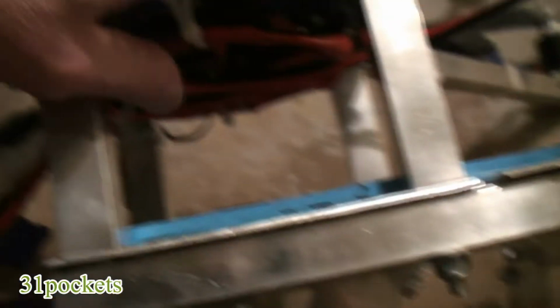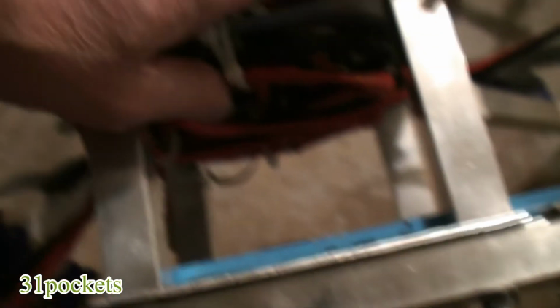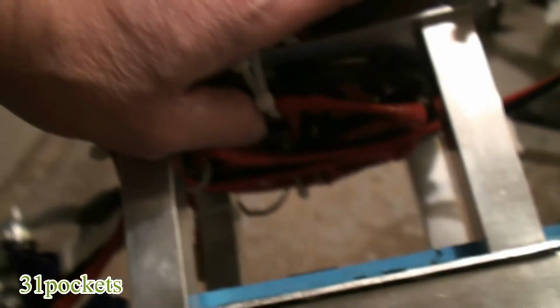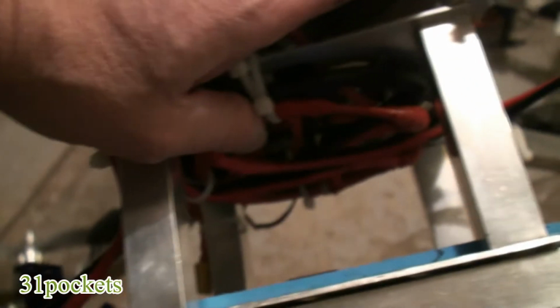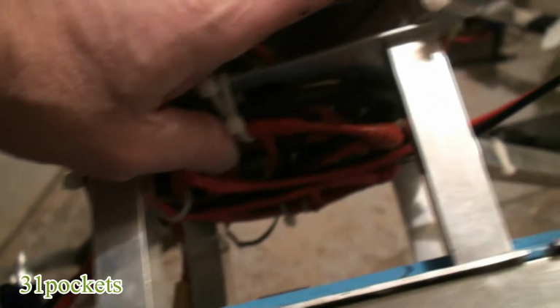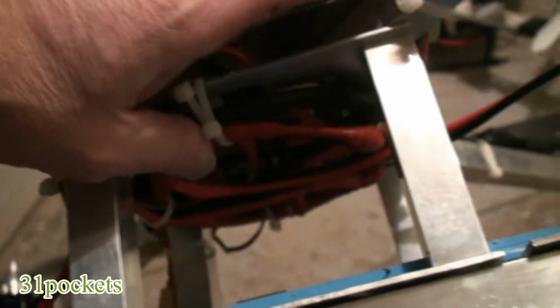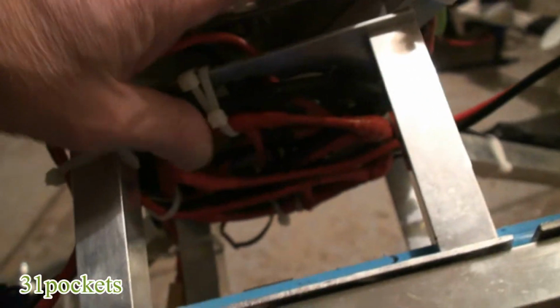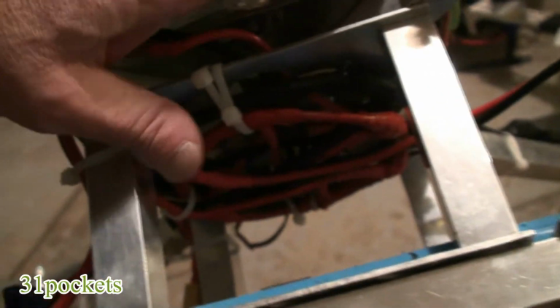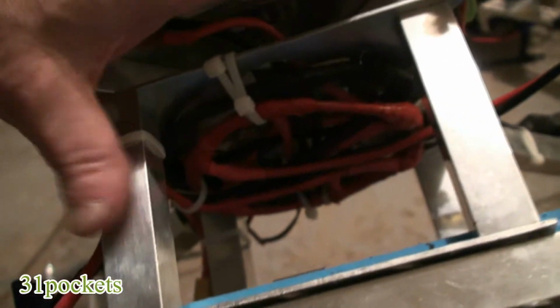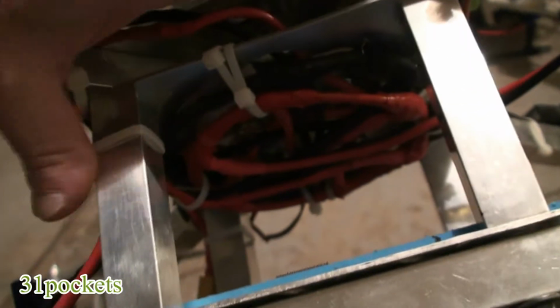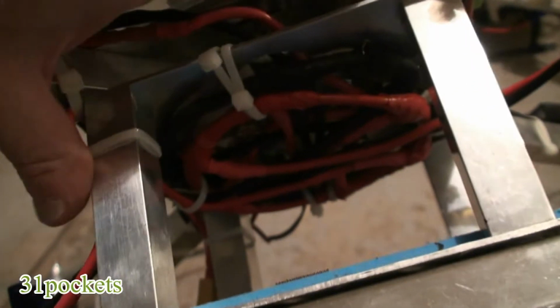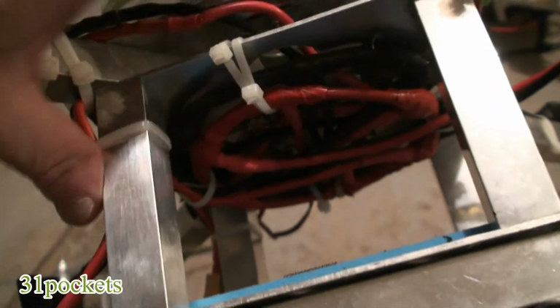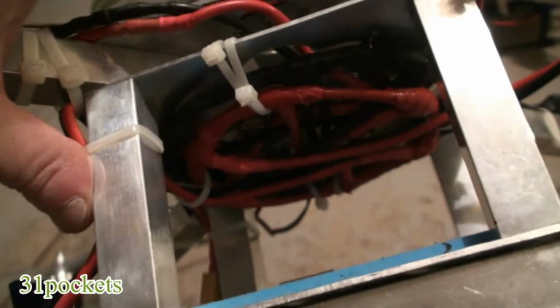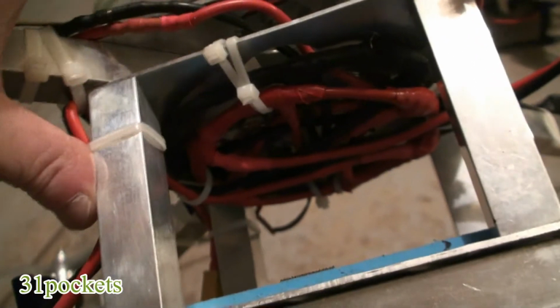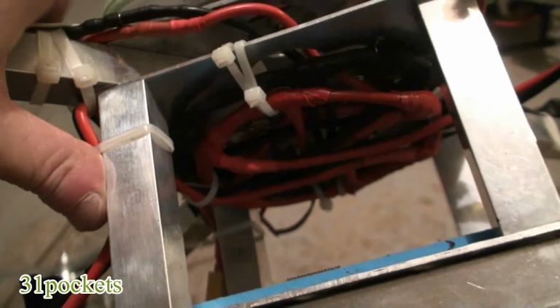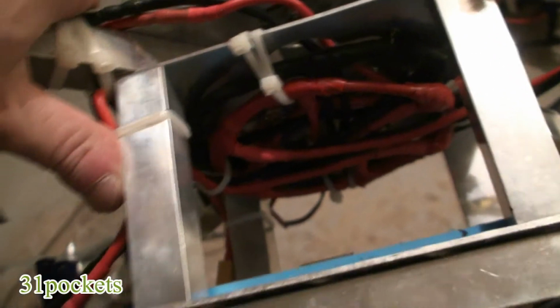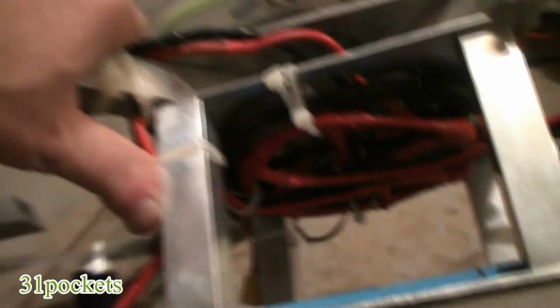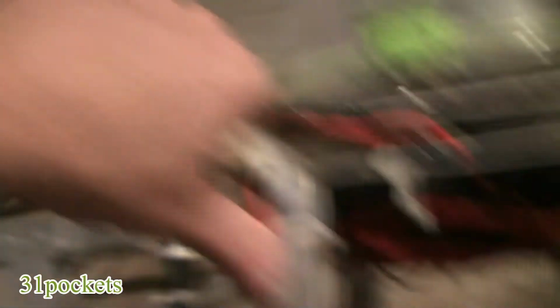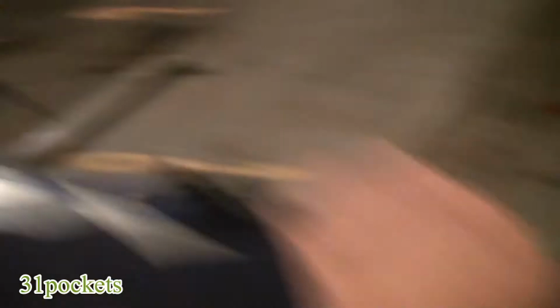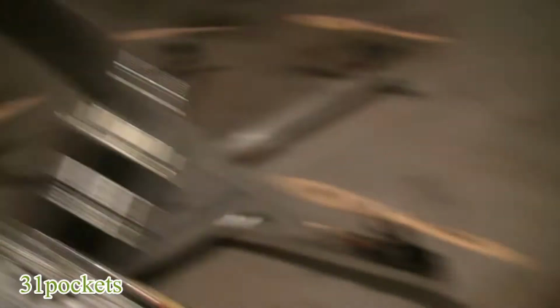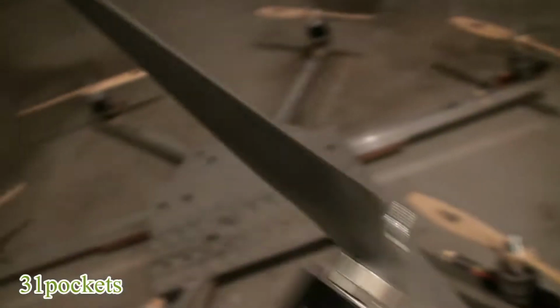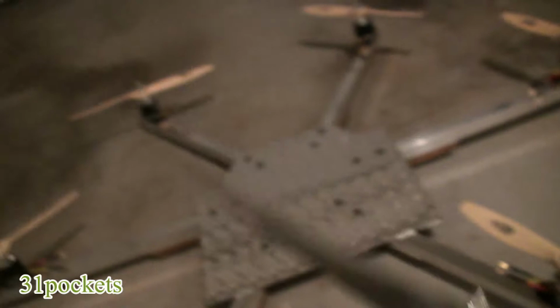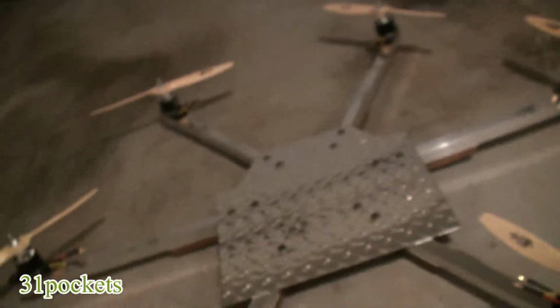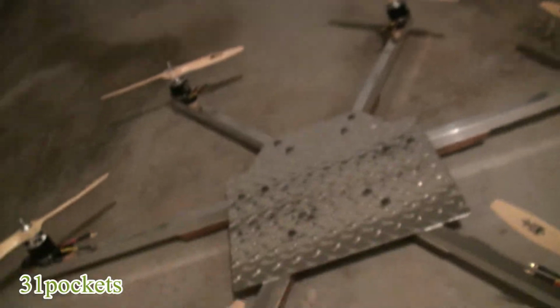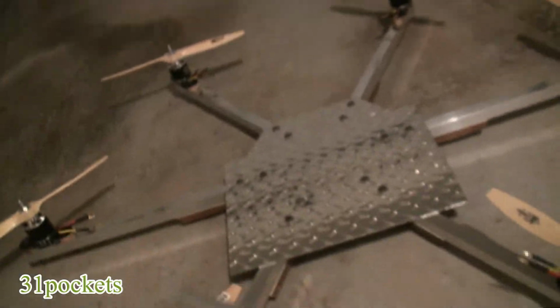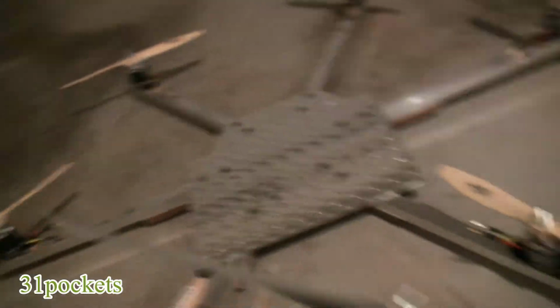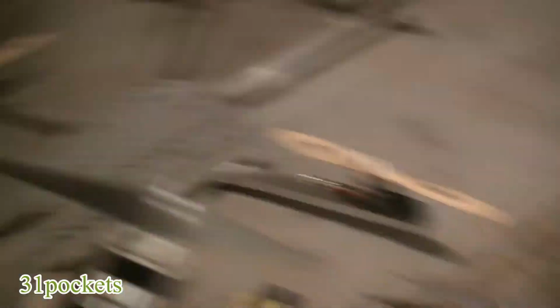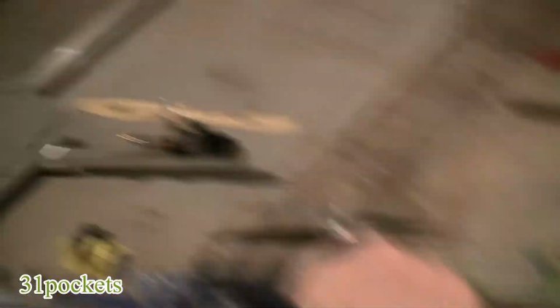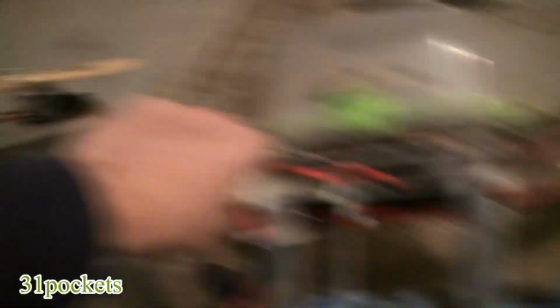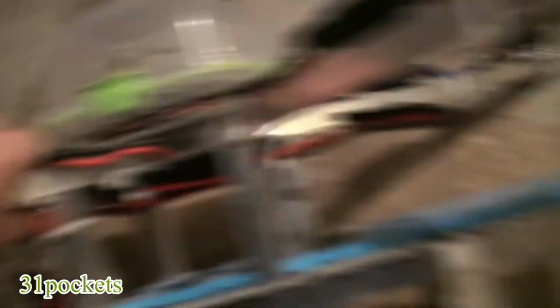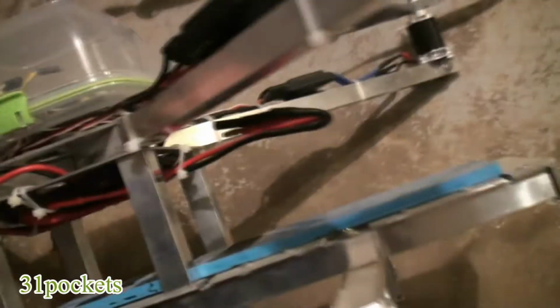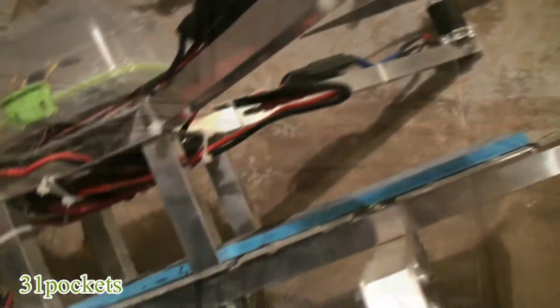I'm going to try and get away from this on the giant hex and do it a little bit different.